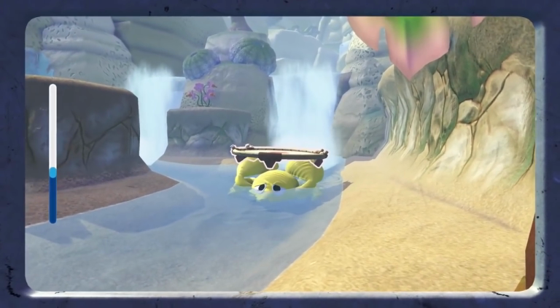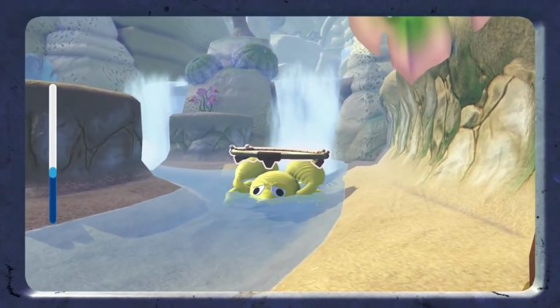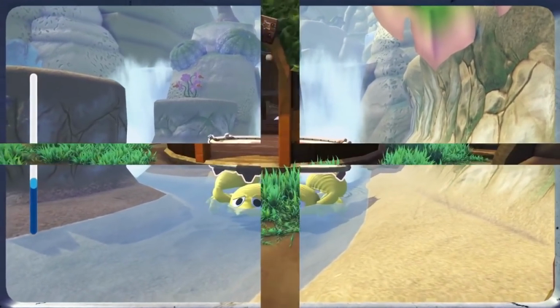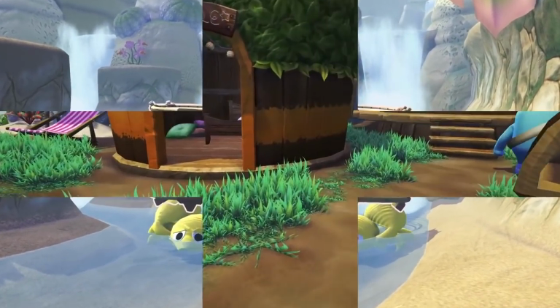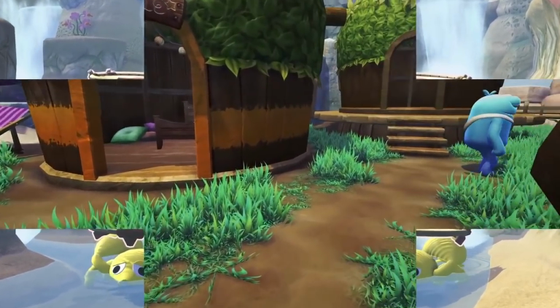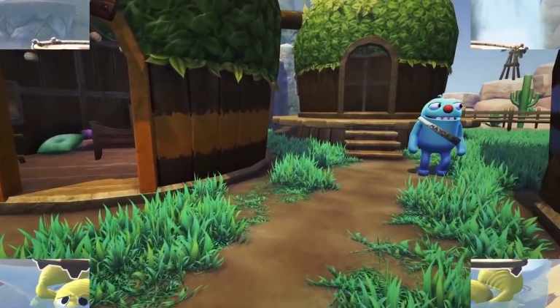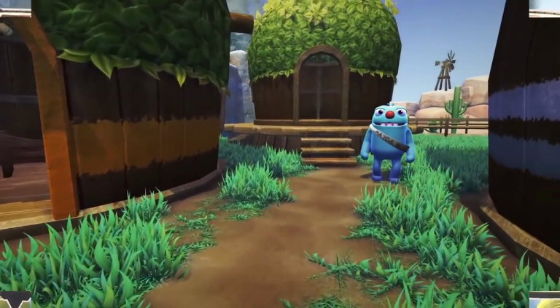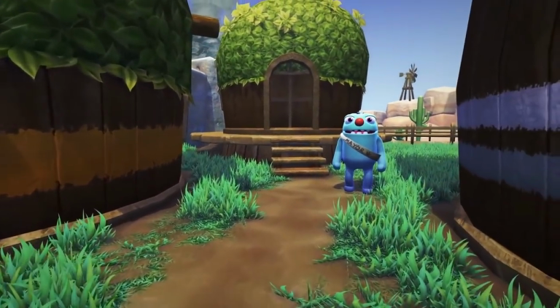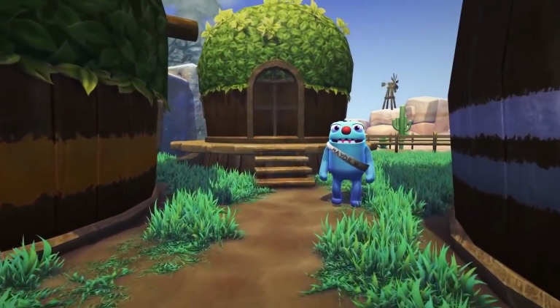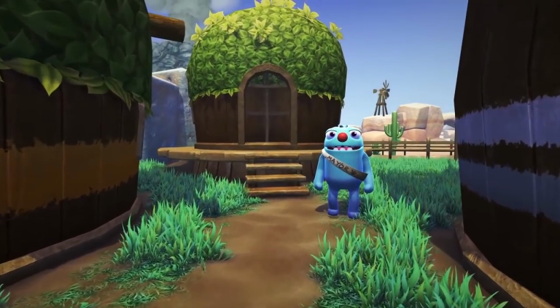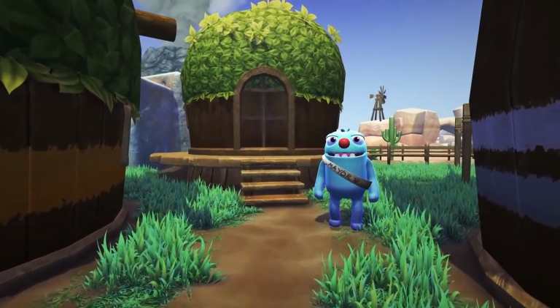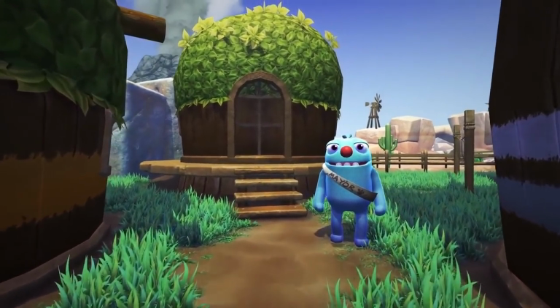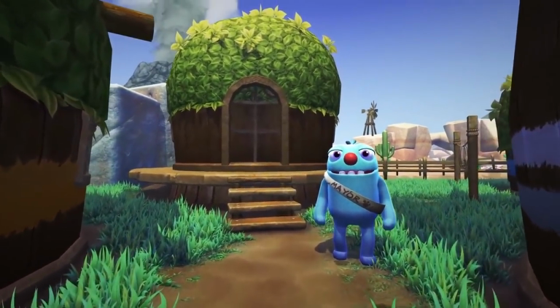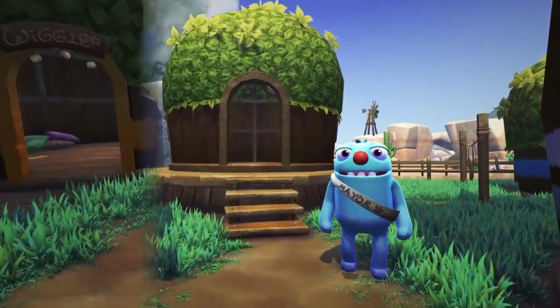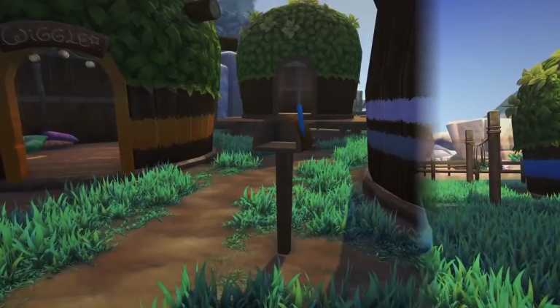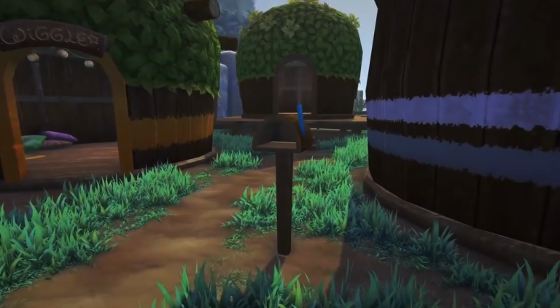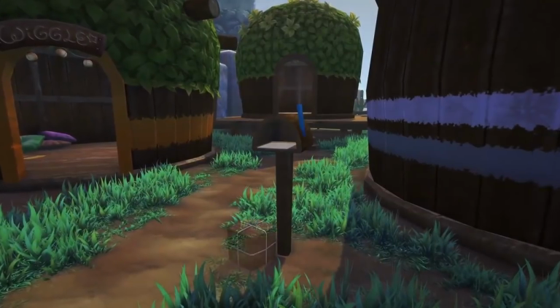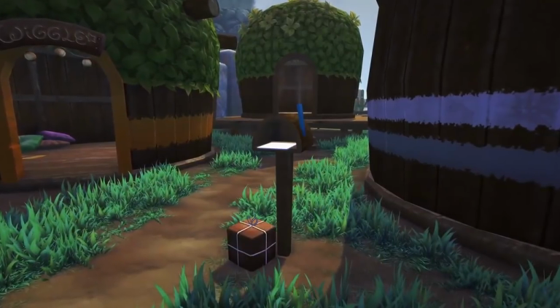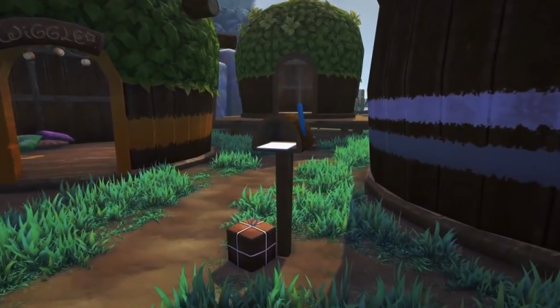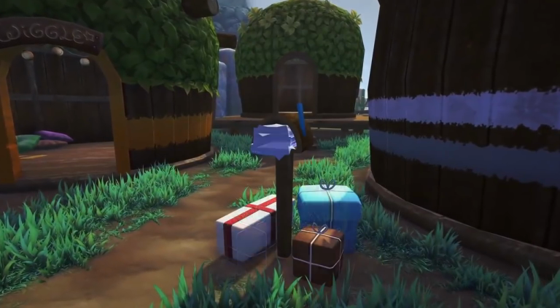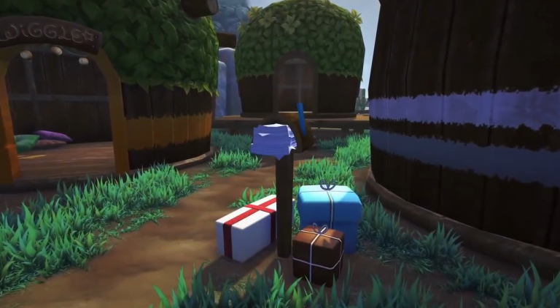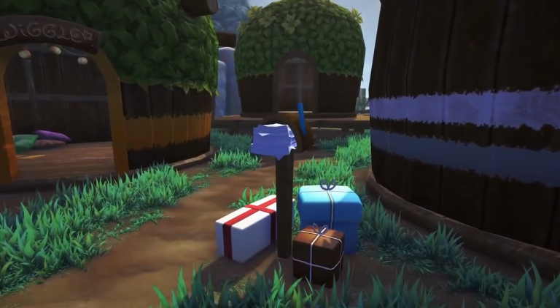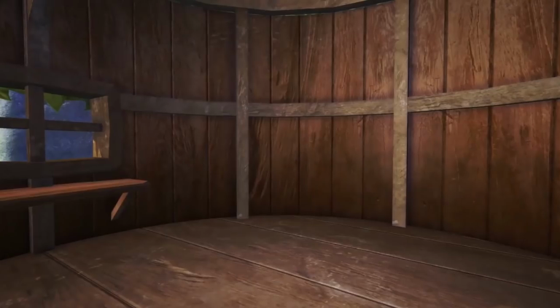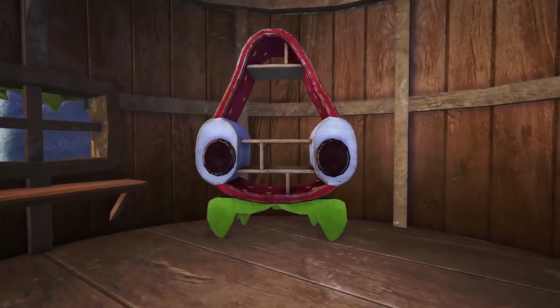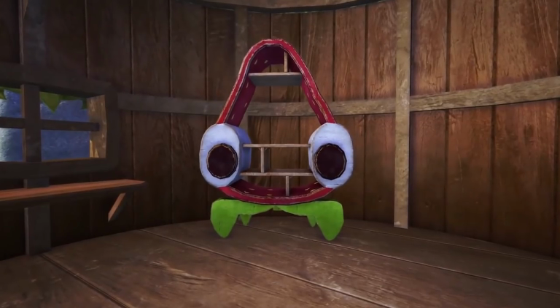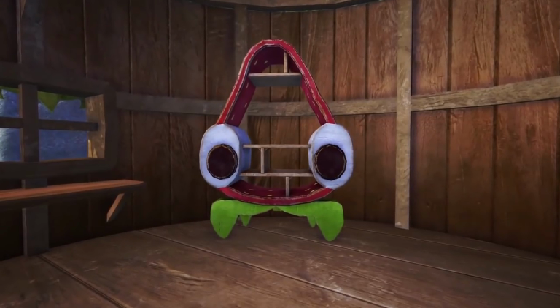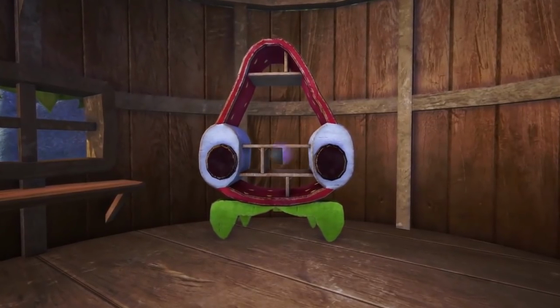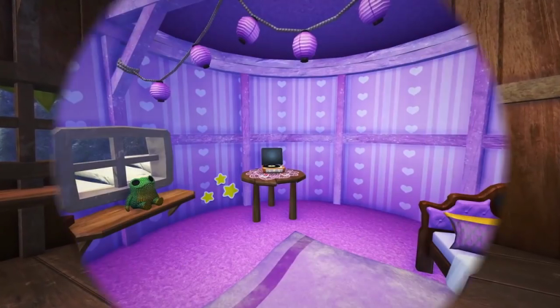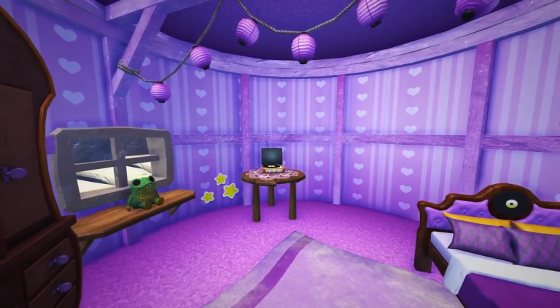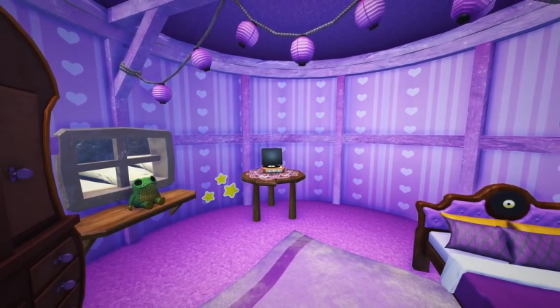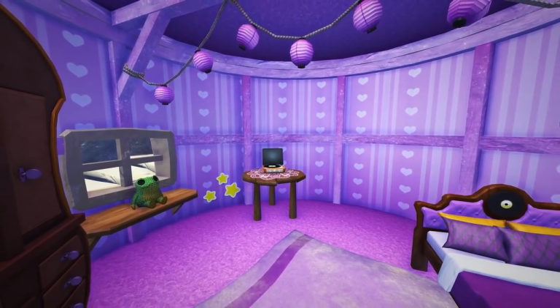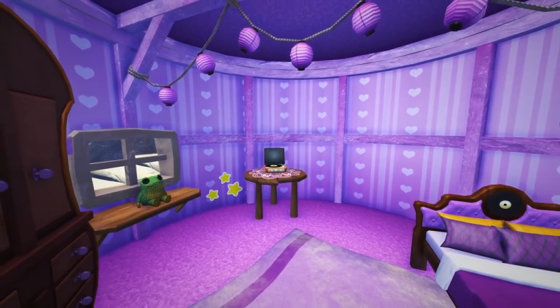In Snacksburg, you can now customize your very own hut. Through your mailbox, you can take on challenges from your Grumpus friends which reward you with furniture and accessories.